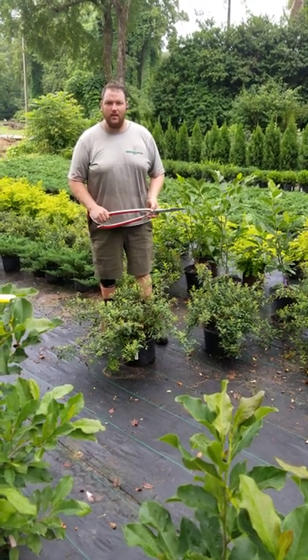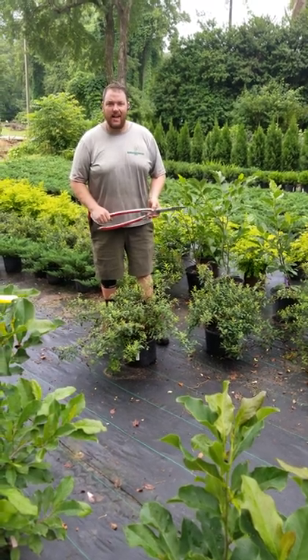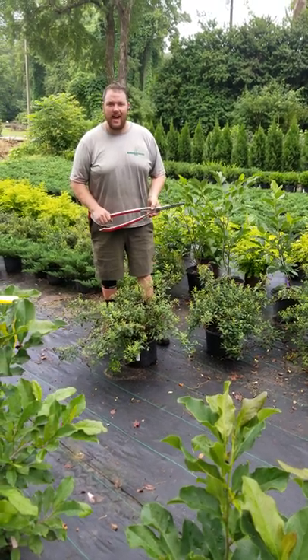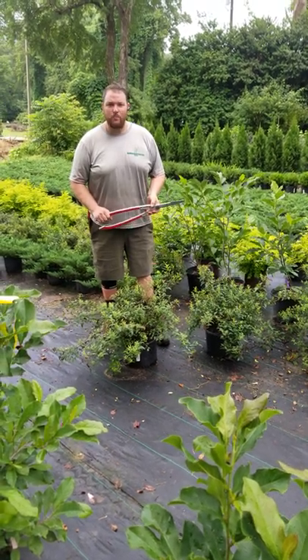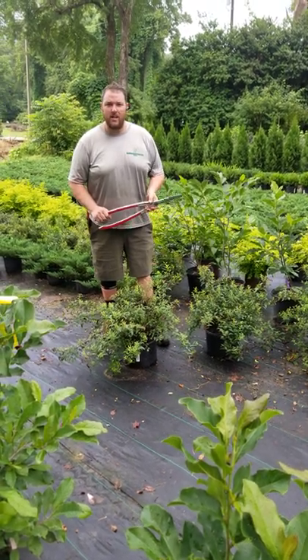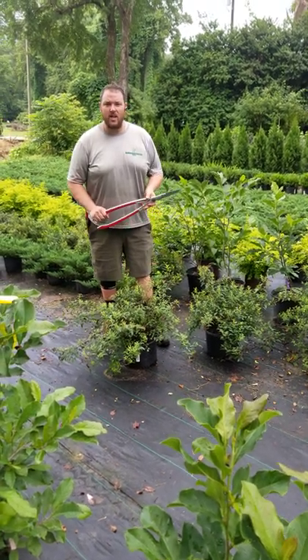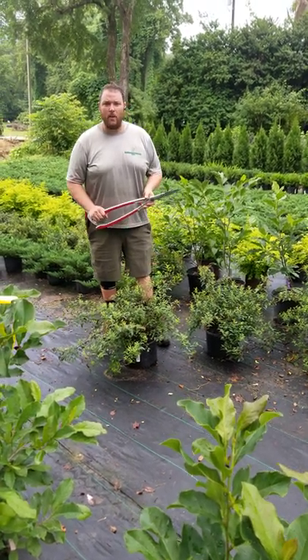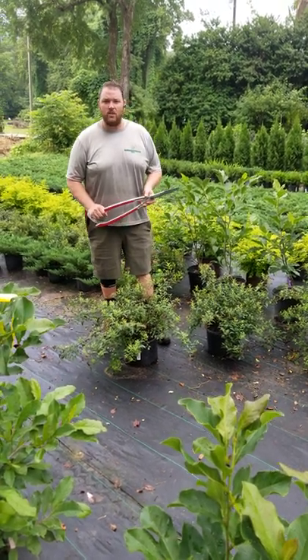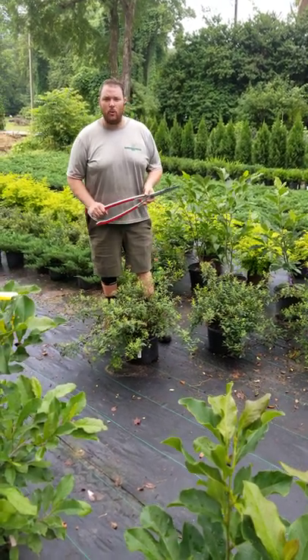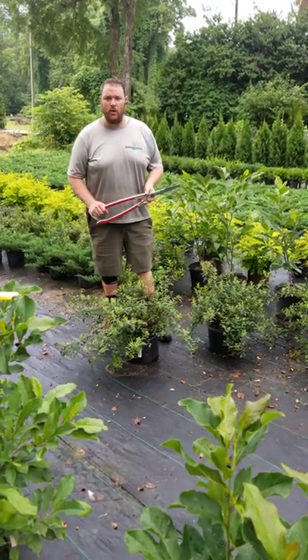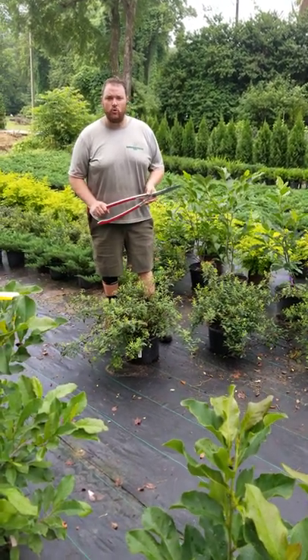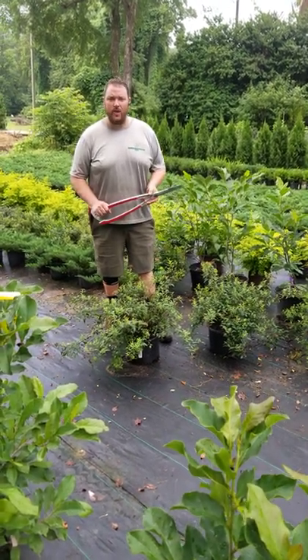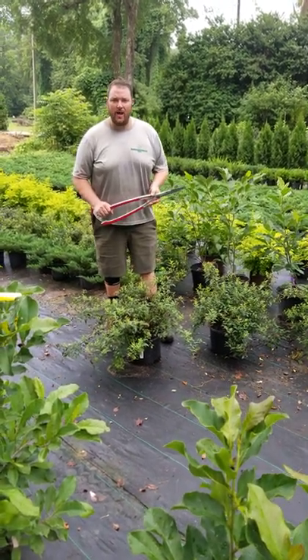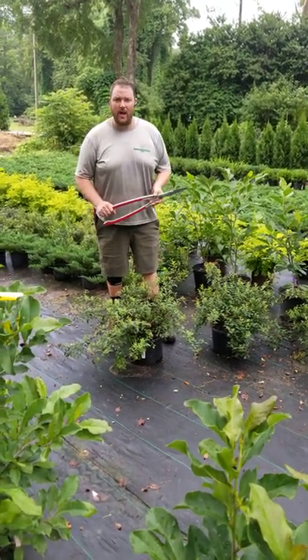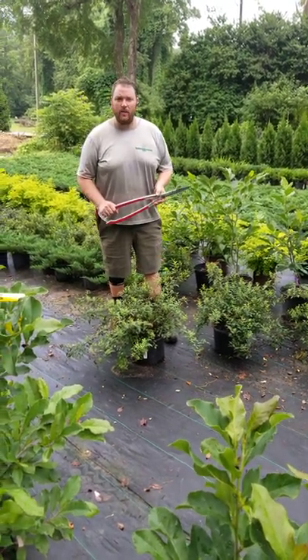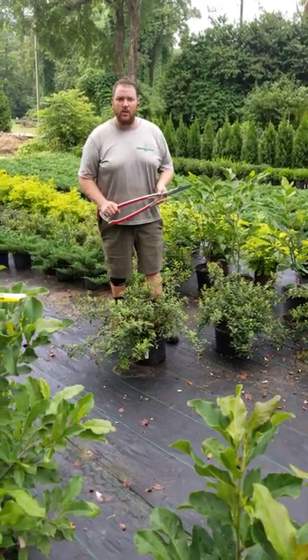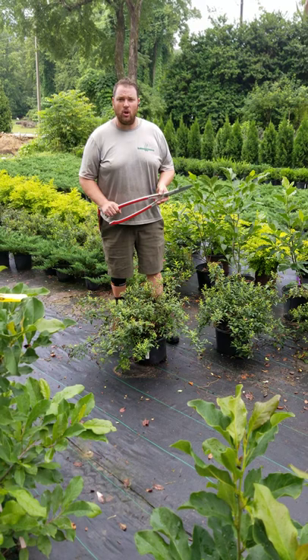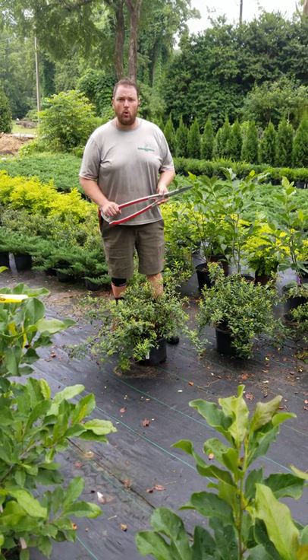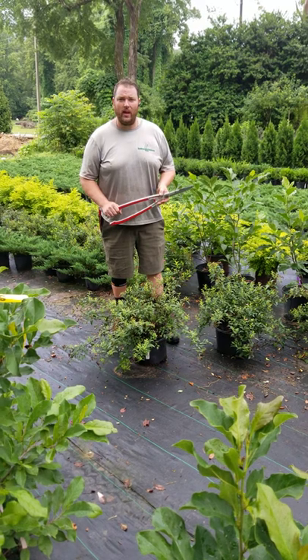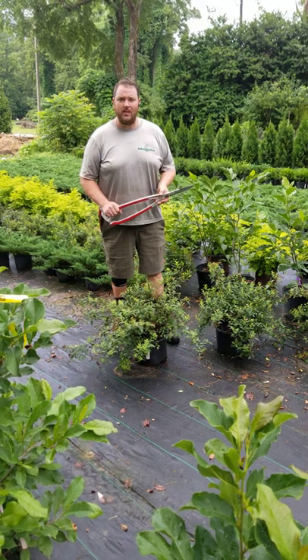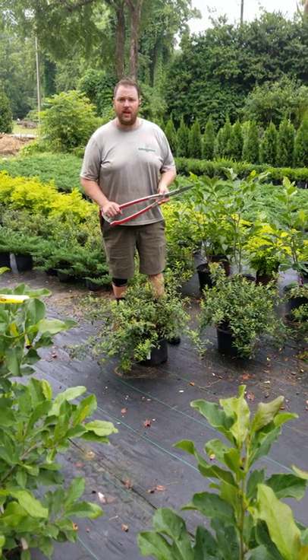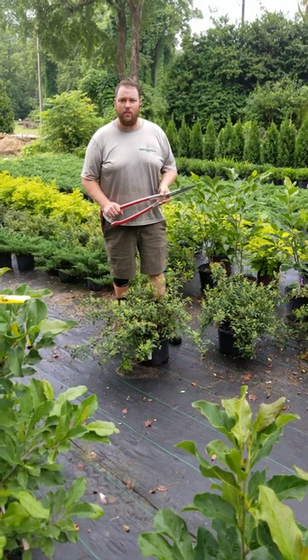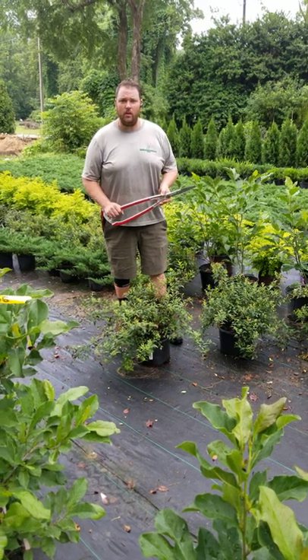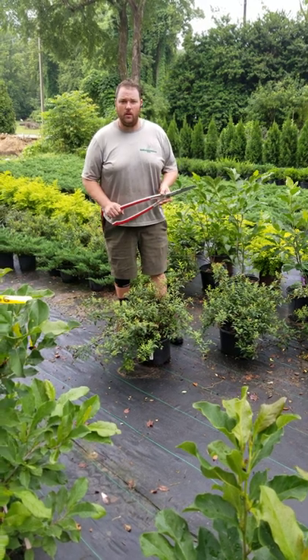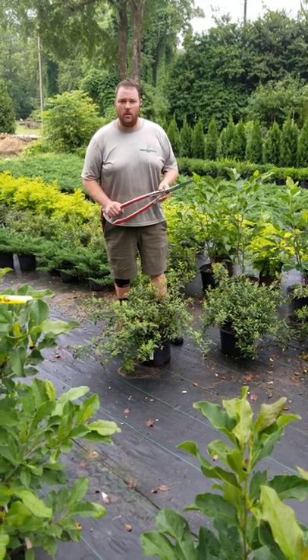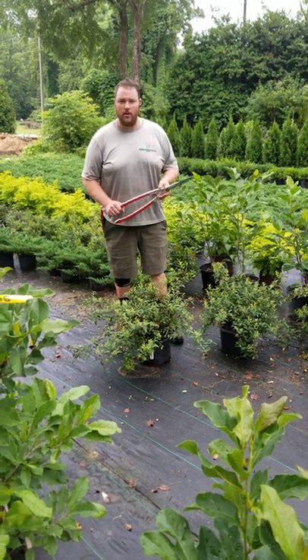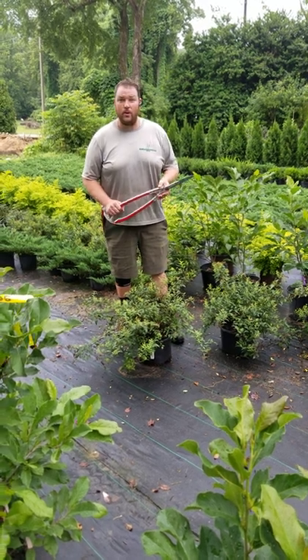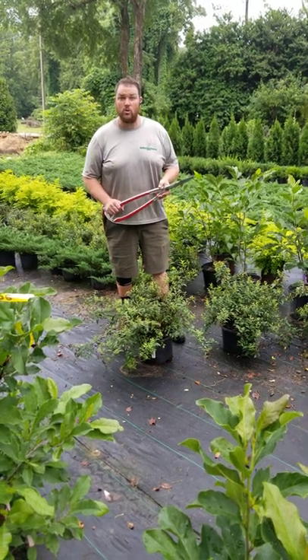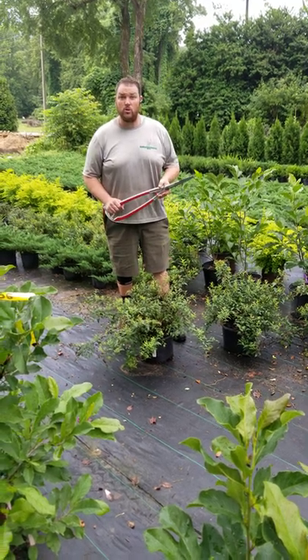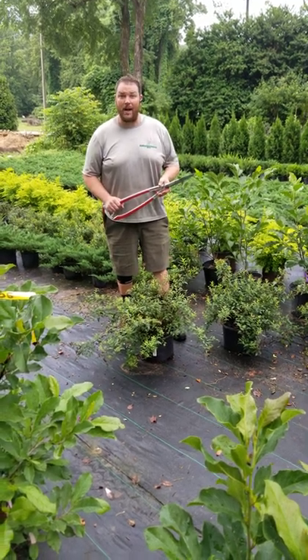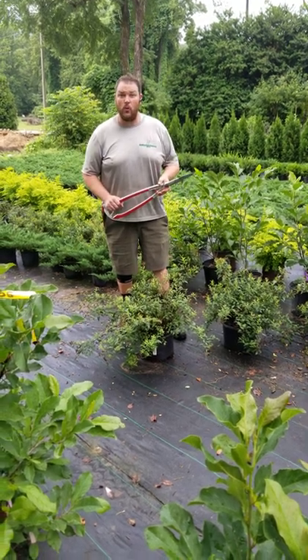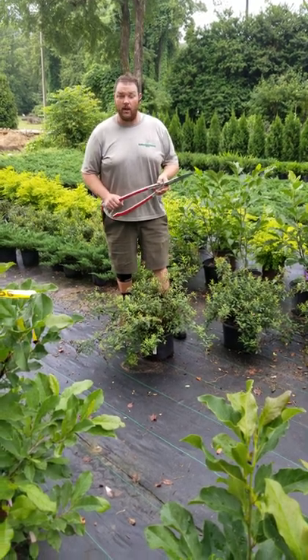Hey guys, Brandon Settlemire, SettlemireNursery.com, and here's our quick tip on how to trim spirea.